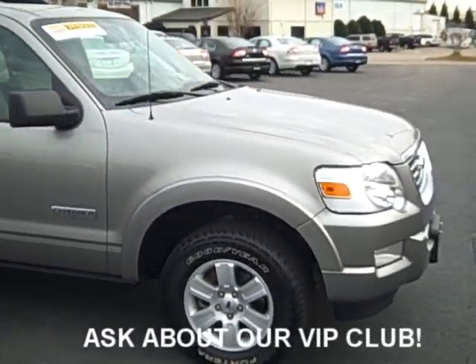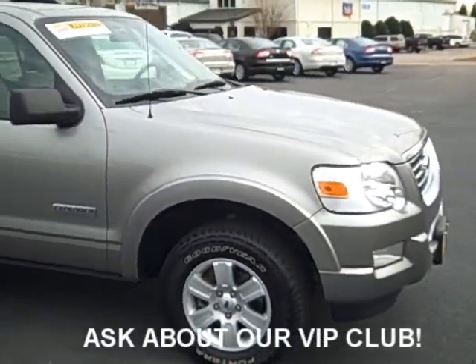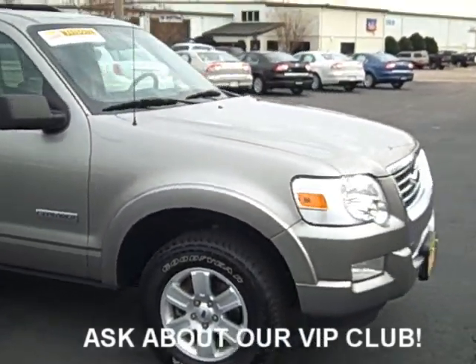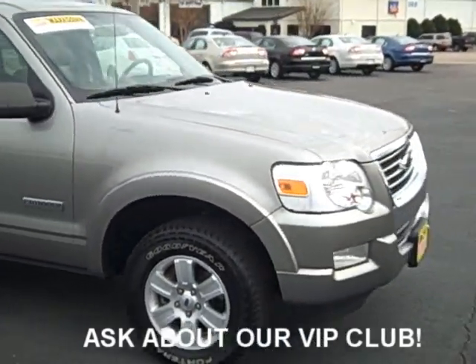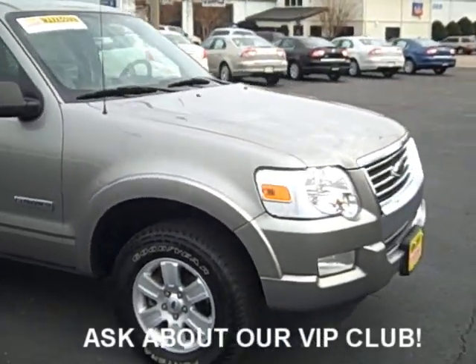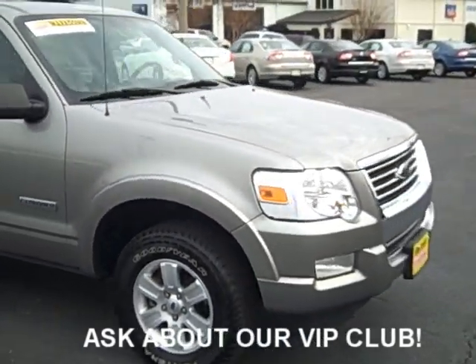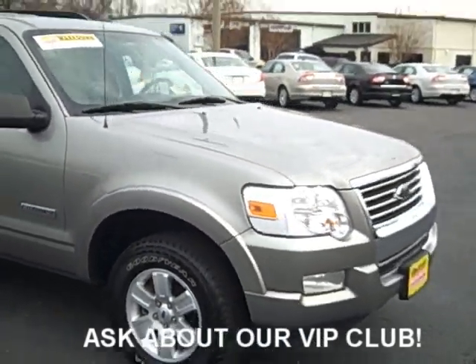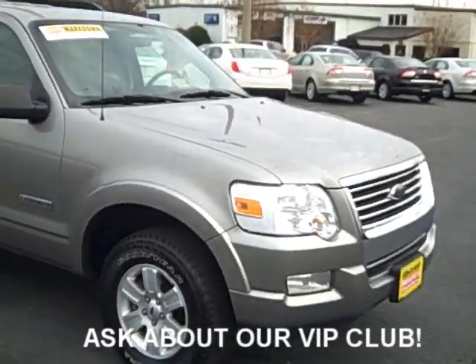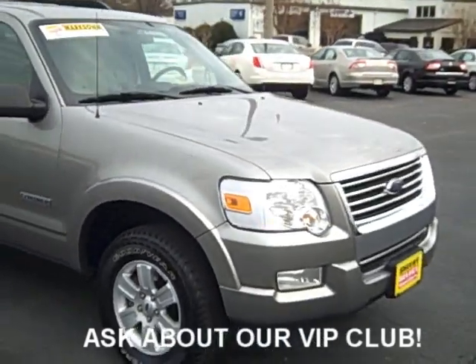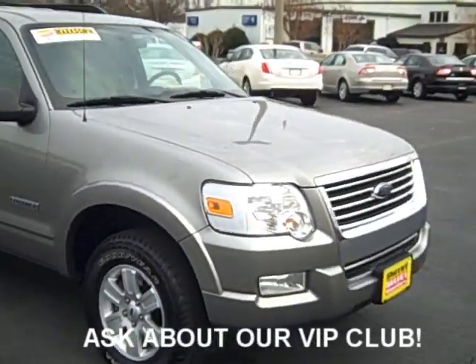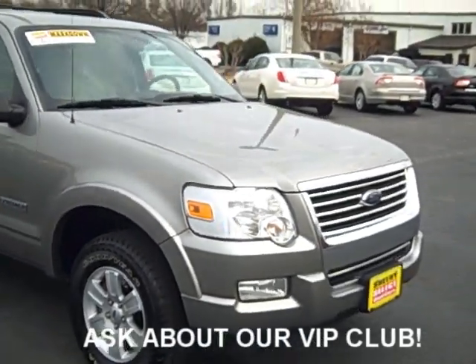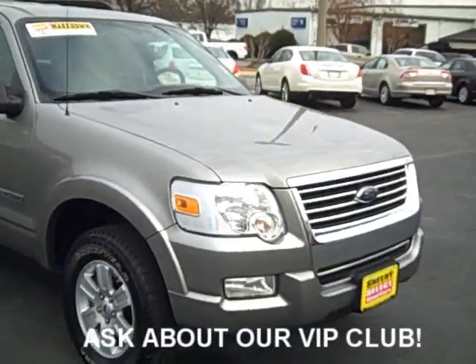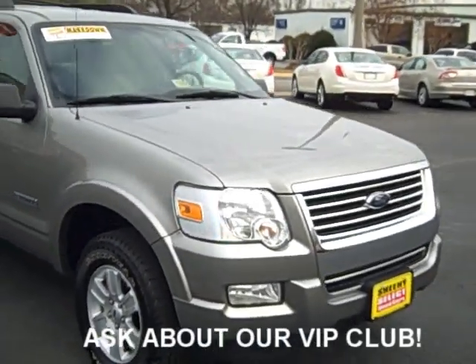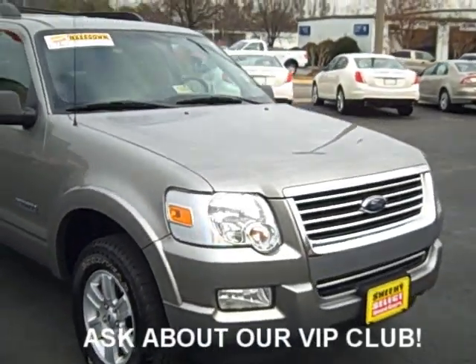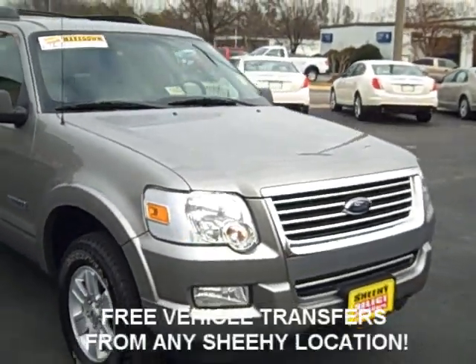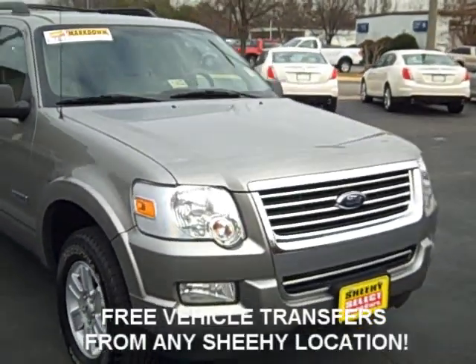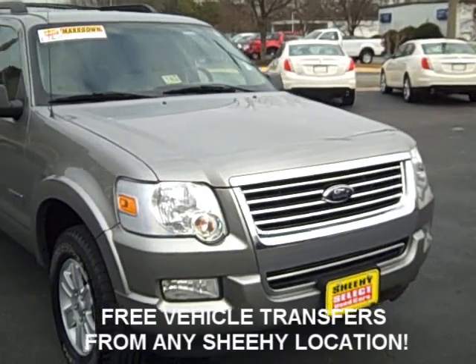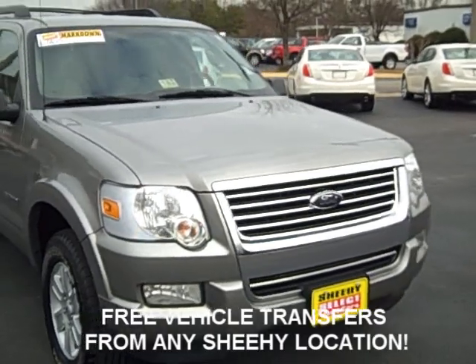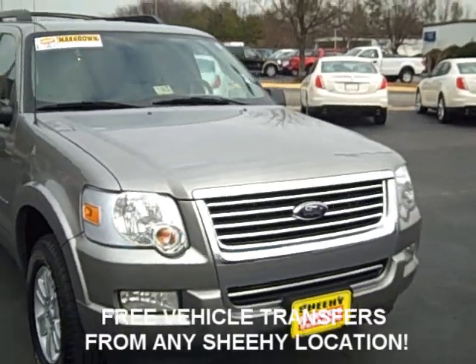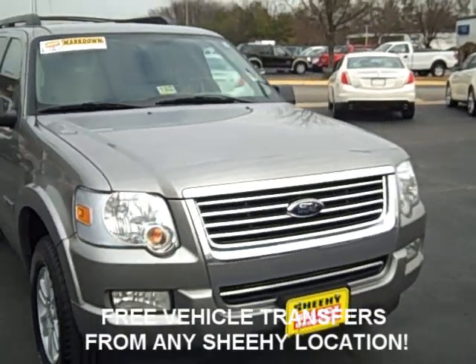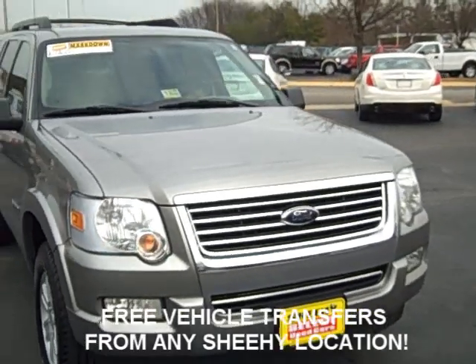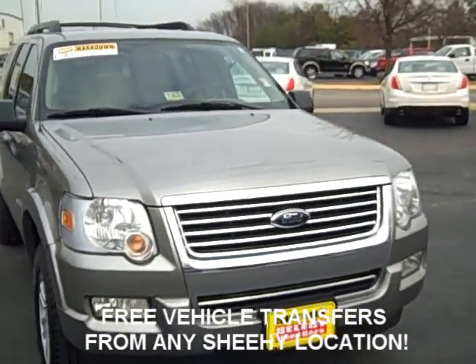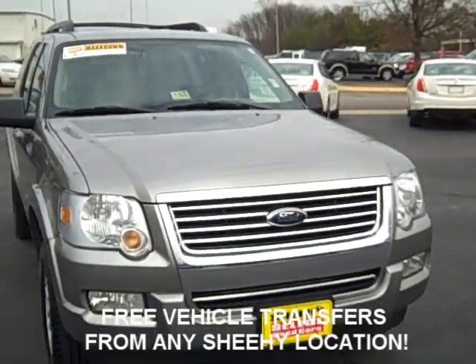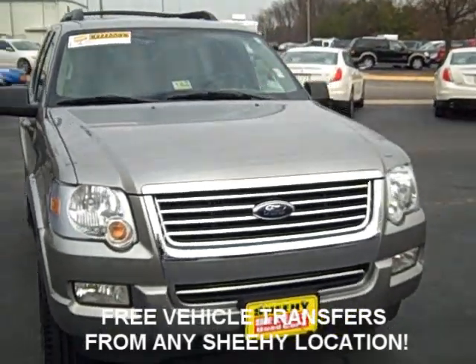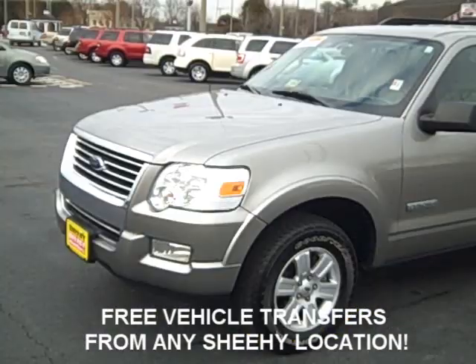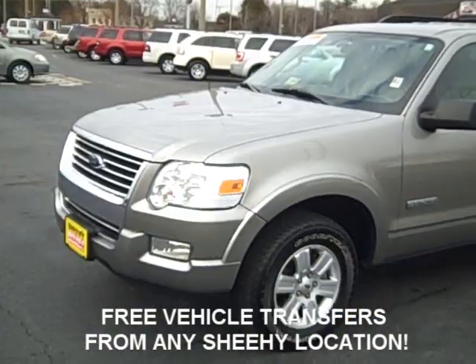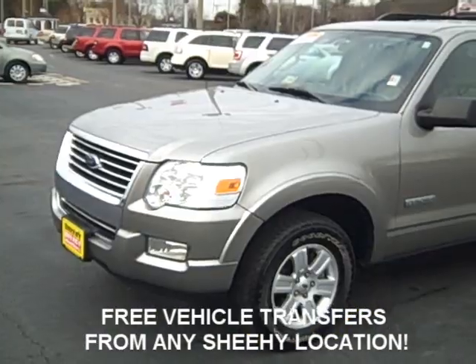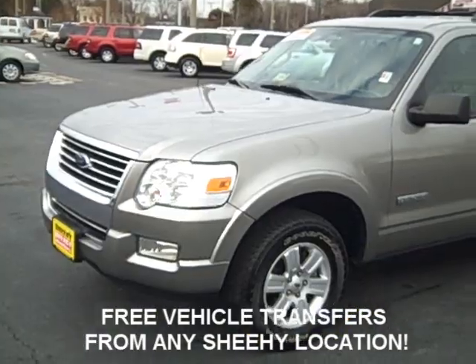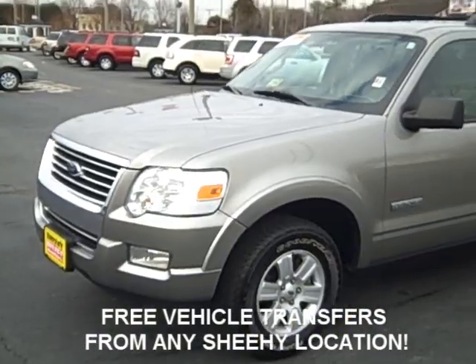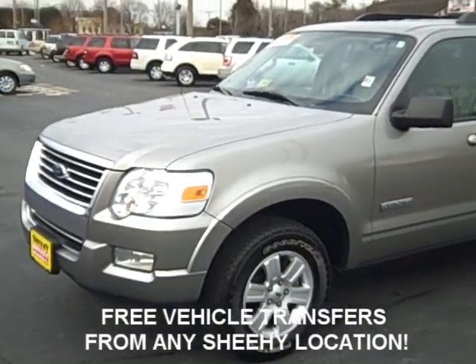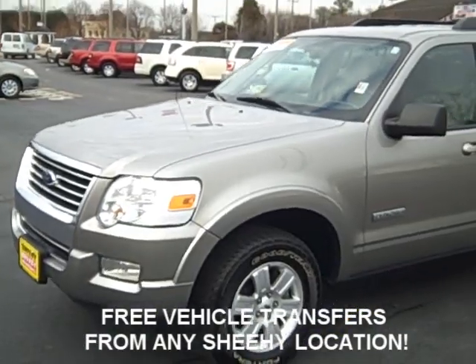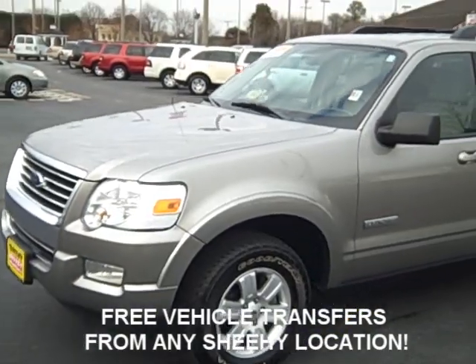This vehicle has passed our 100-point inspection and comes with a three-day money-back guarantee.